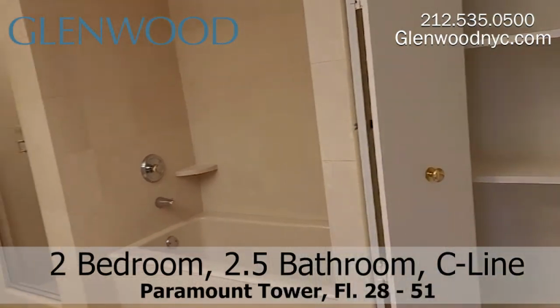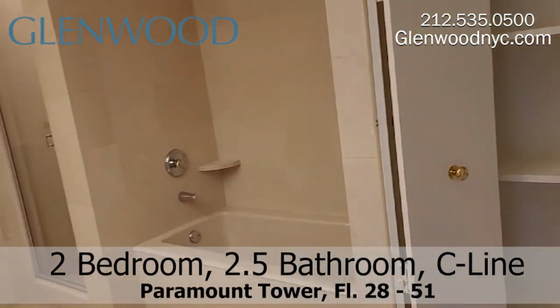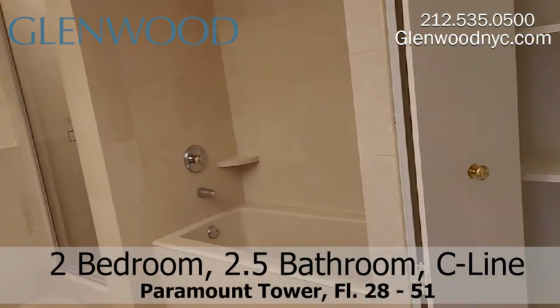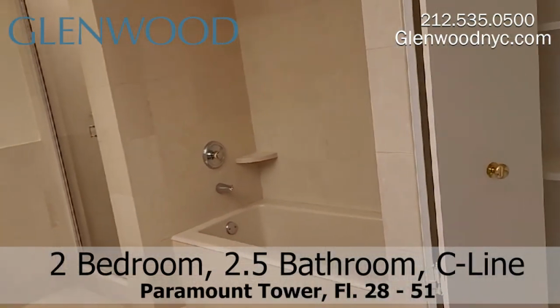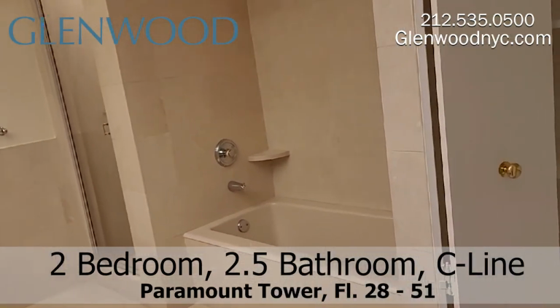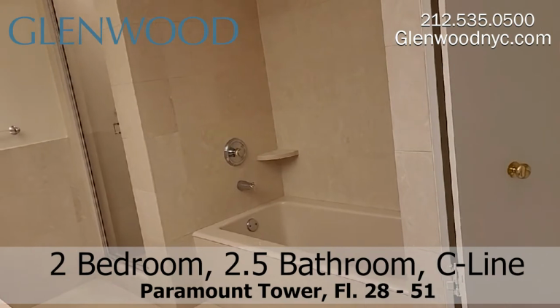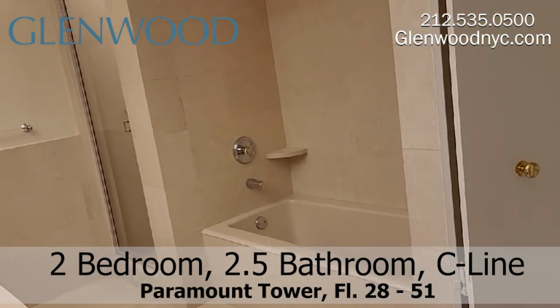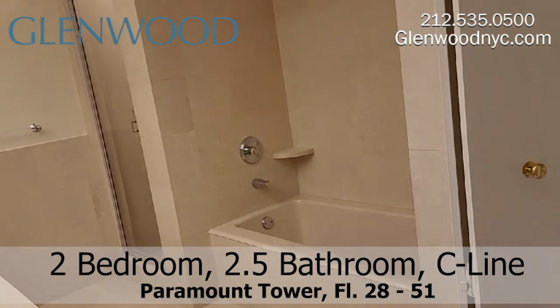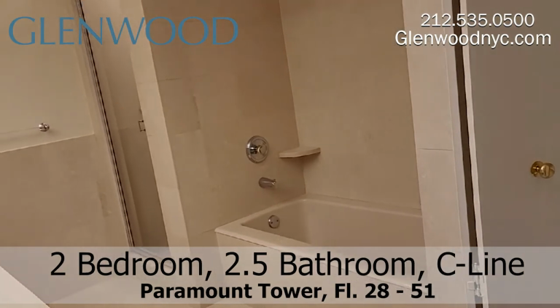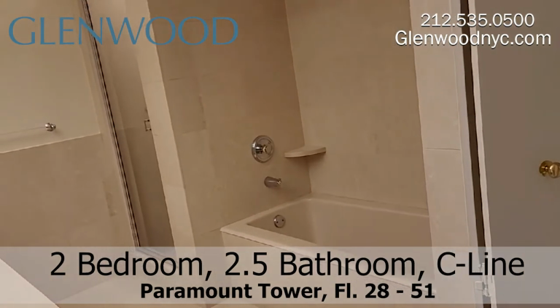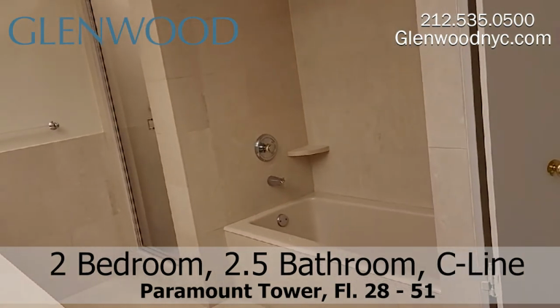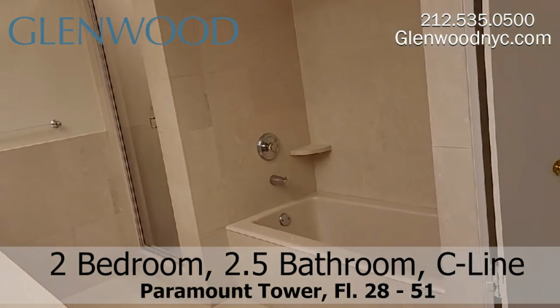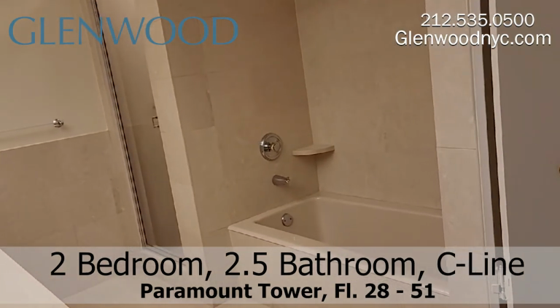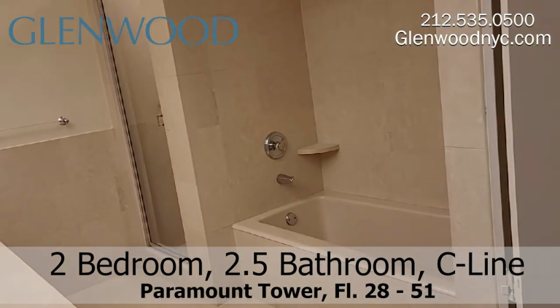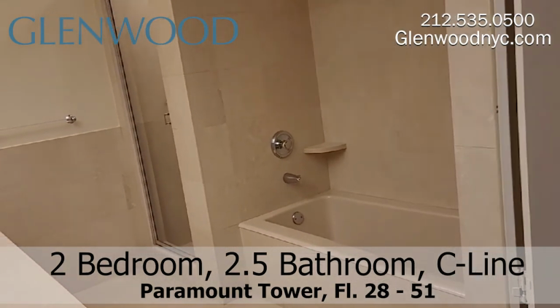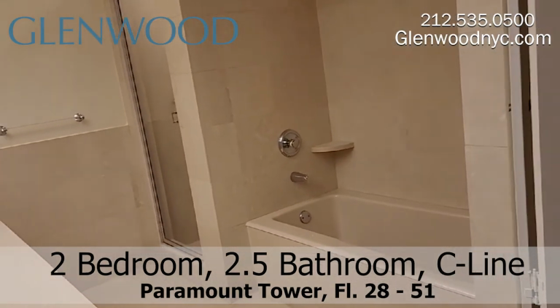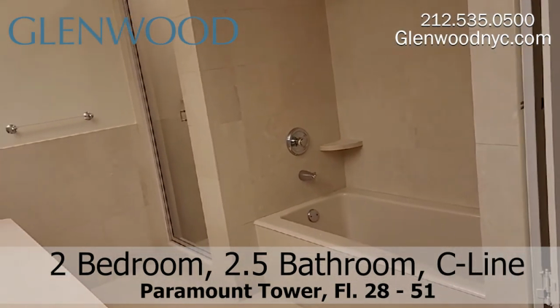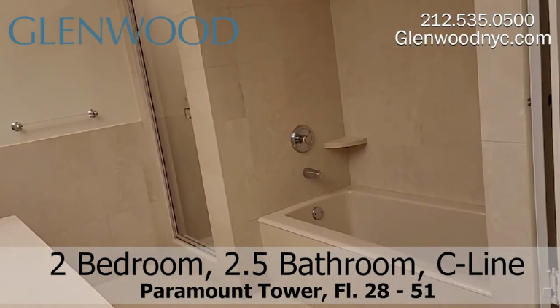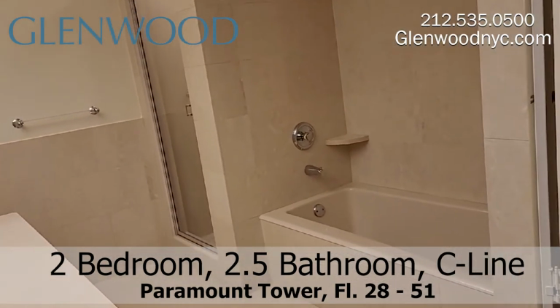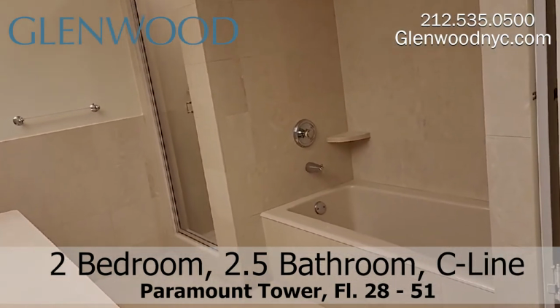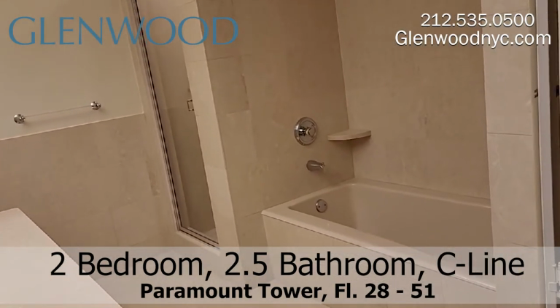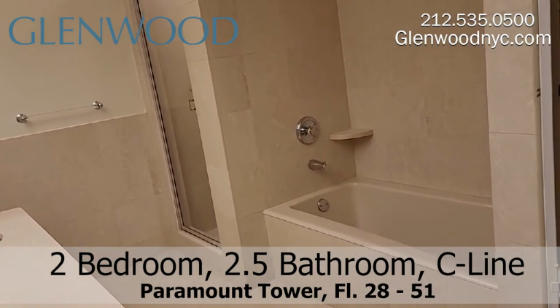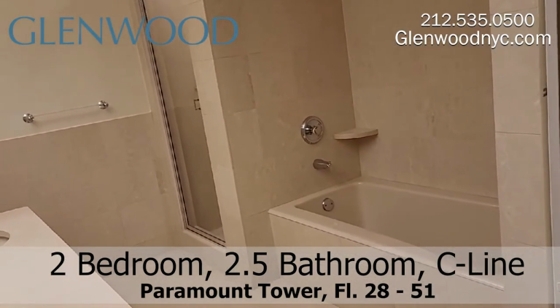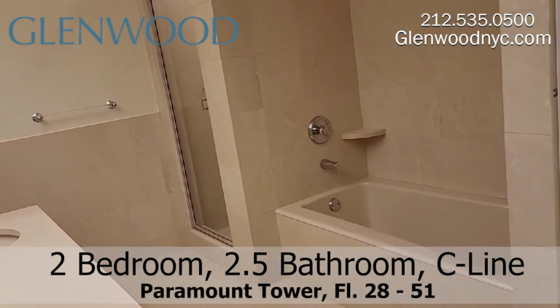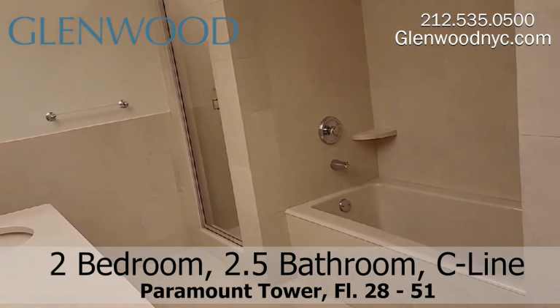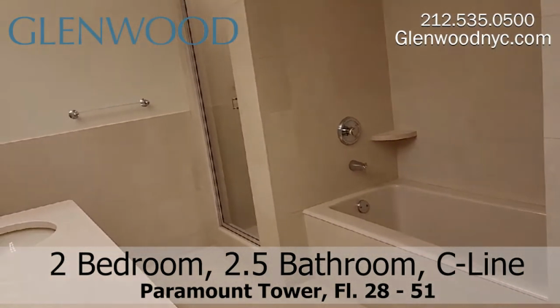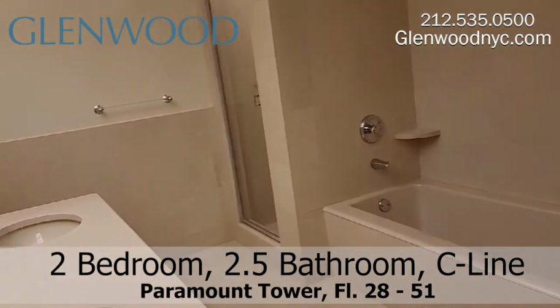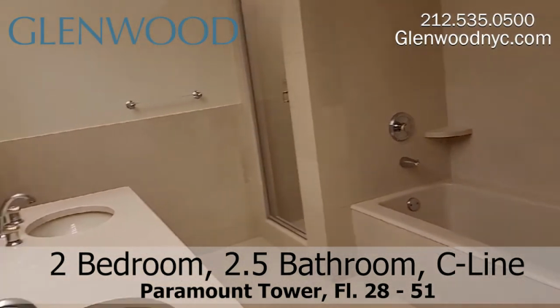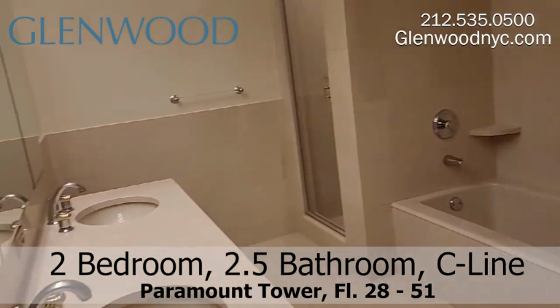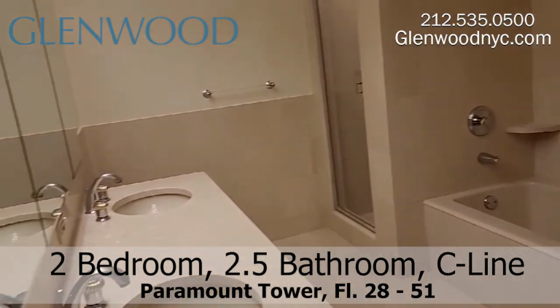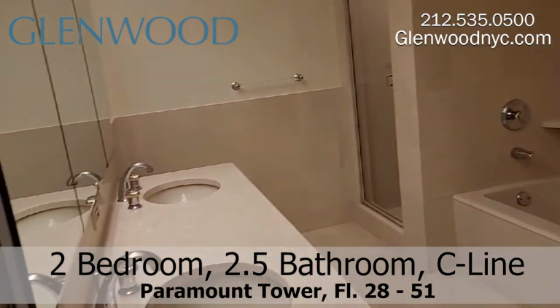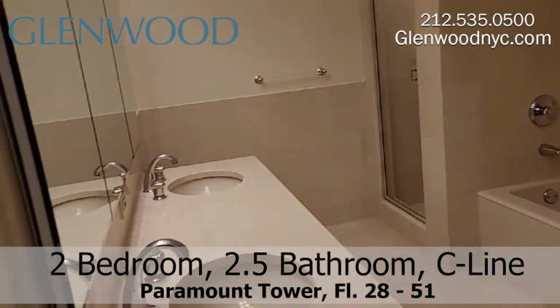This bathroom has a deep-soaking bathtub, a shower, and a double vanity with two sinks.